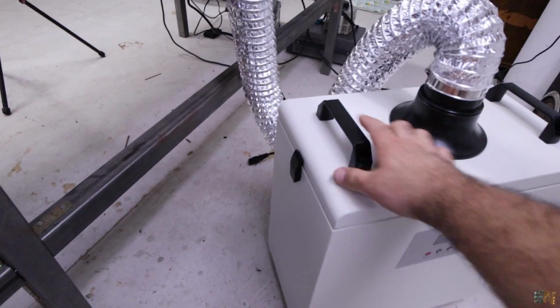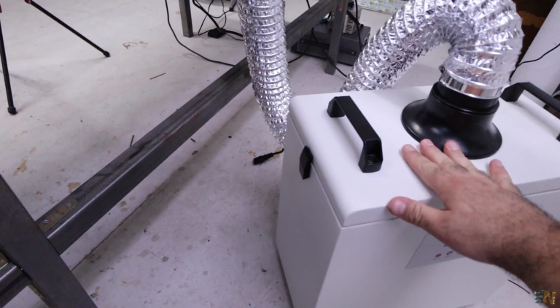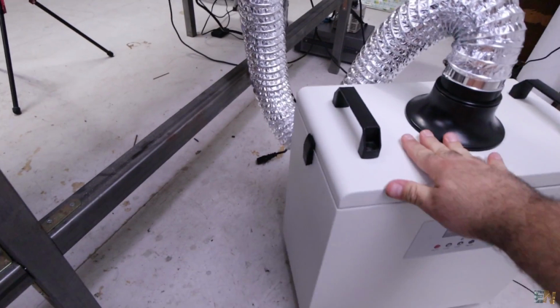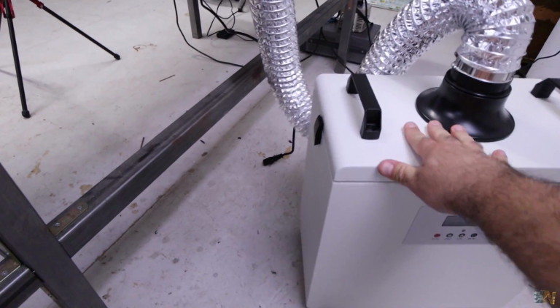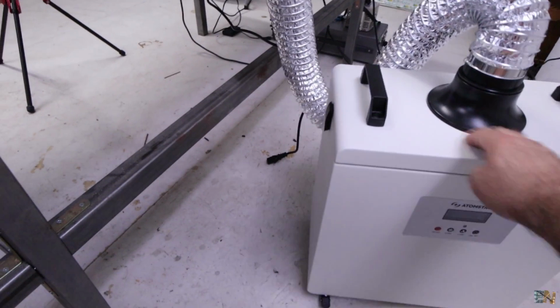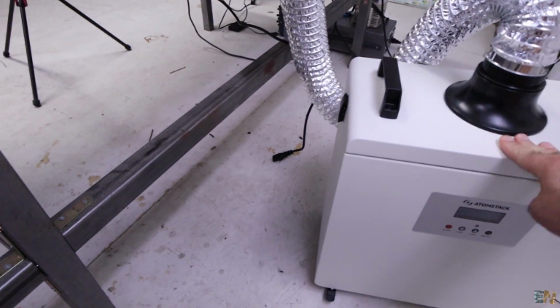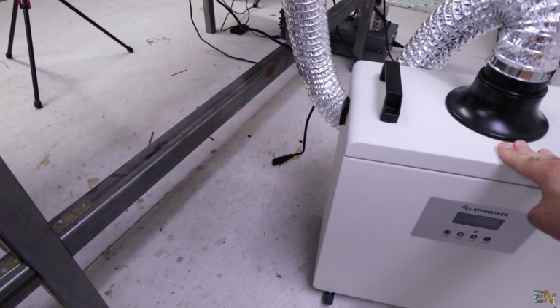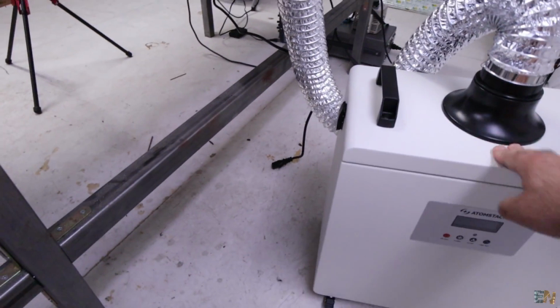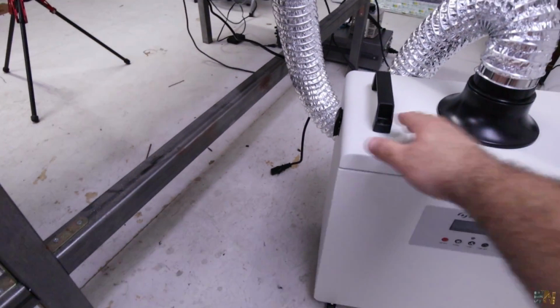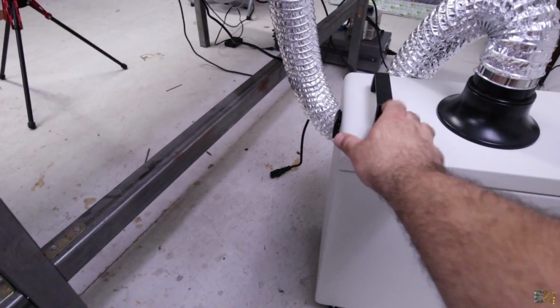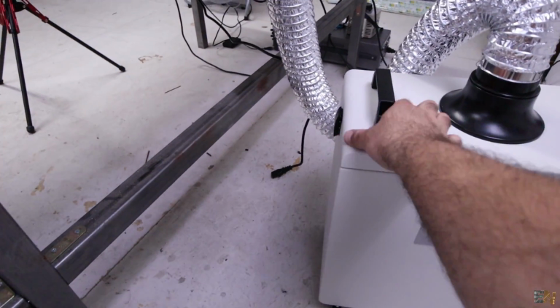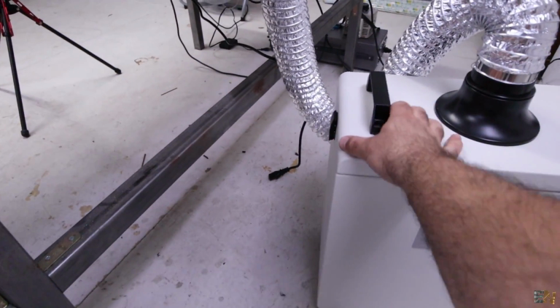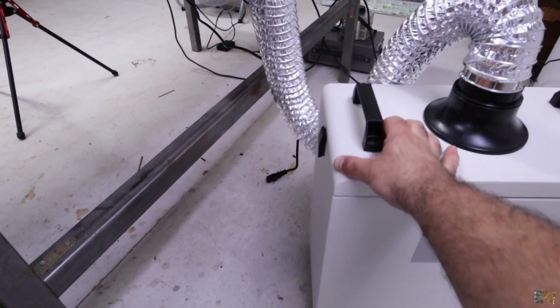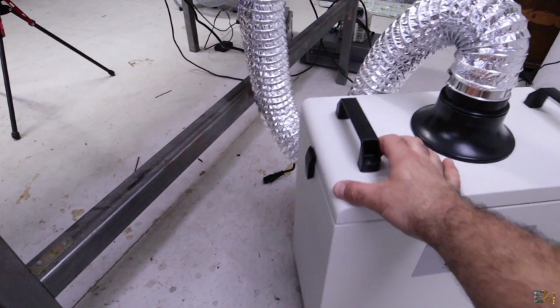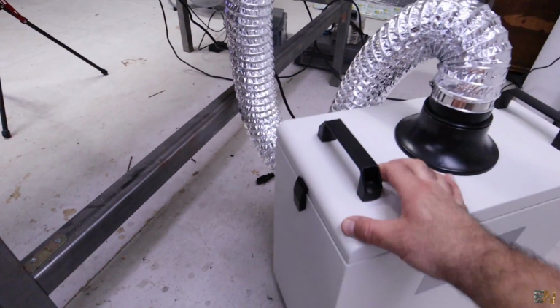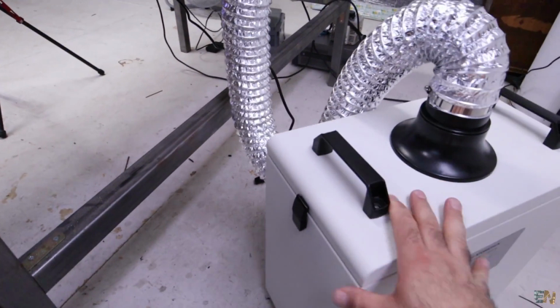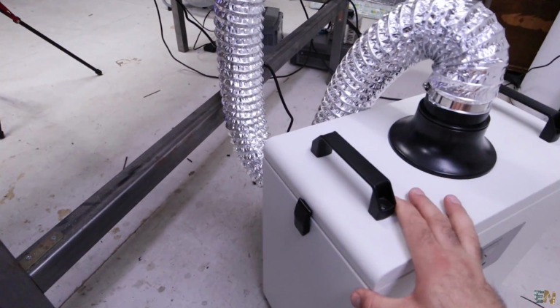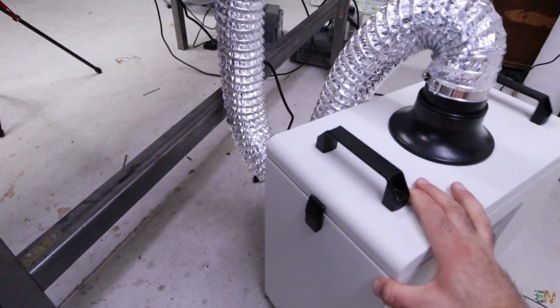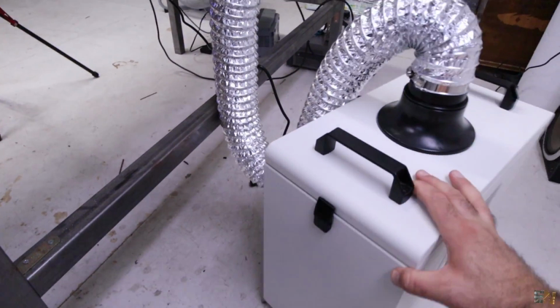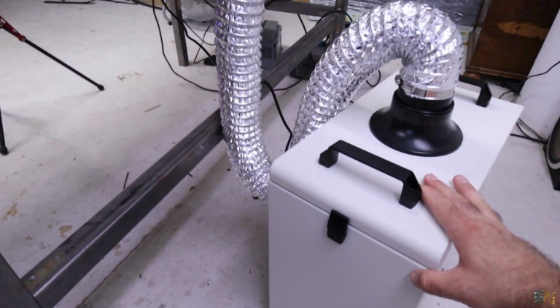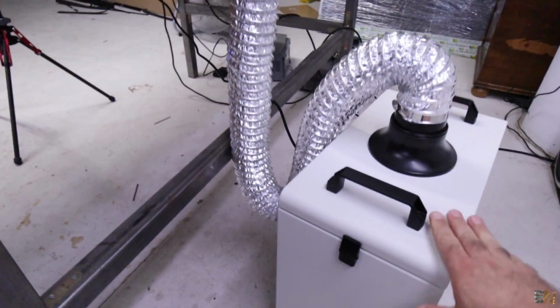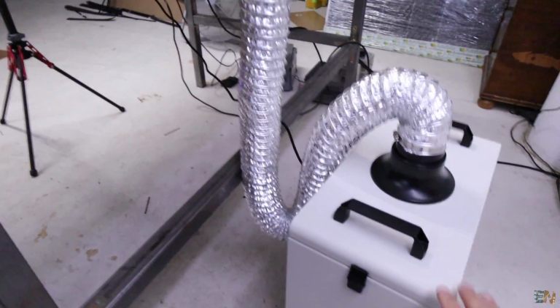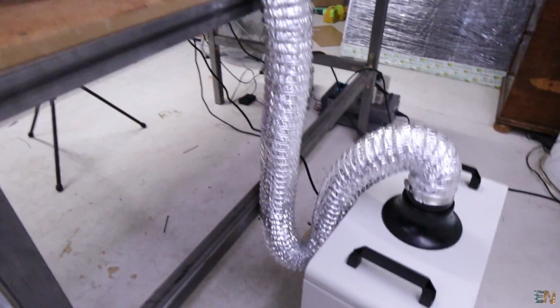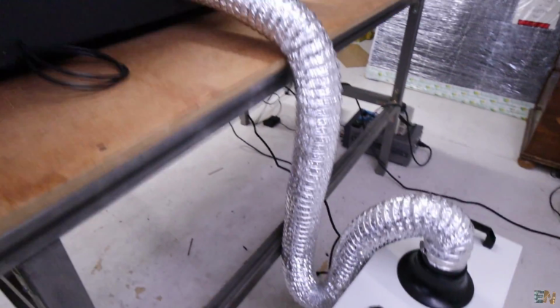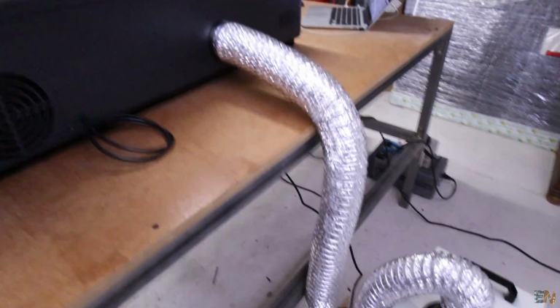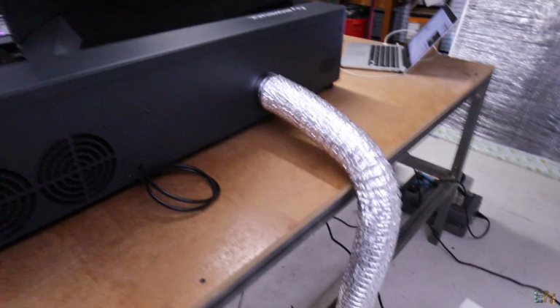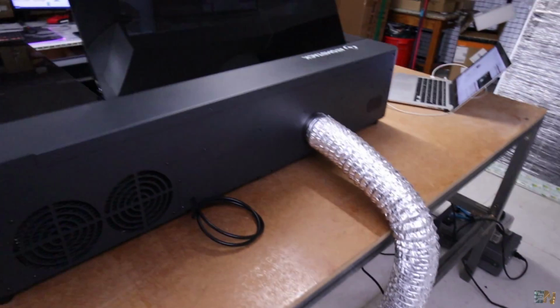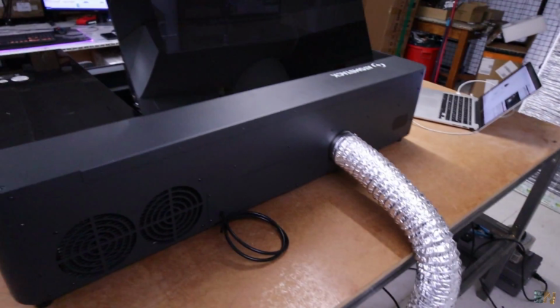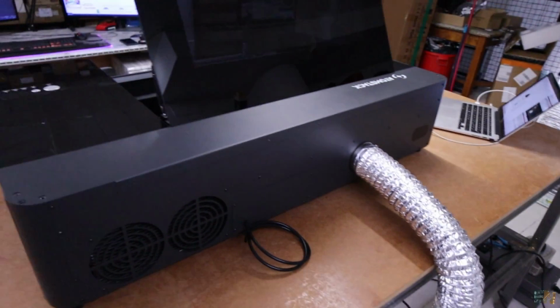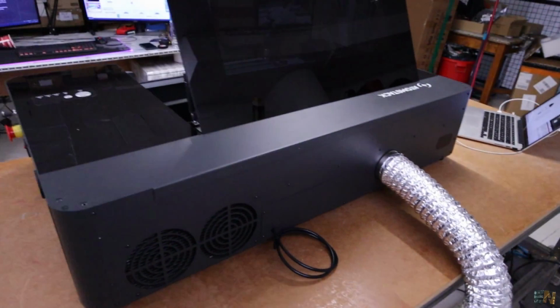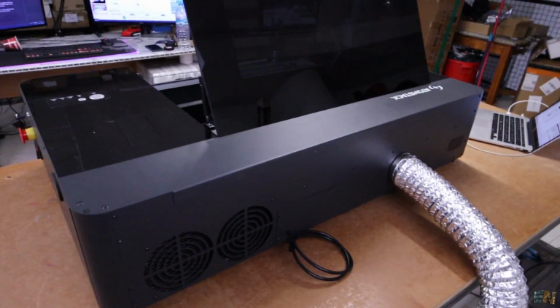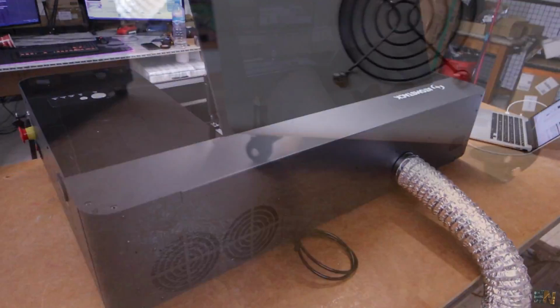It comes with its own support but in my case I've just placed it on the floor because it has wheels.